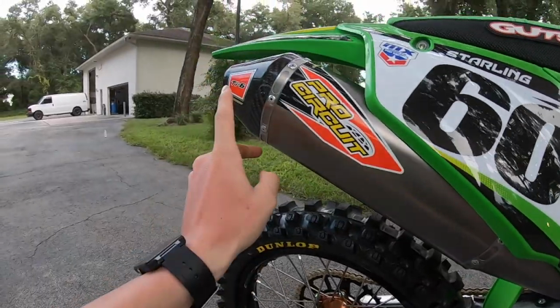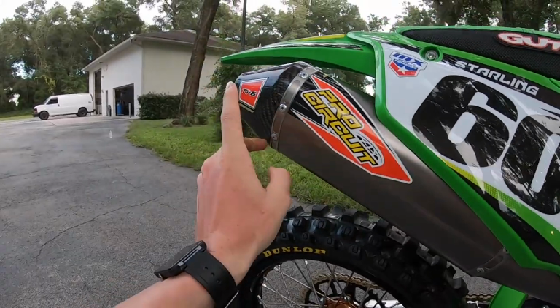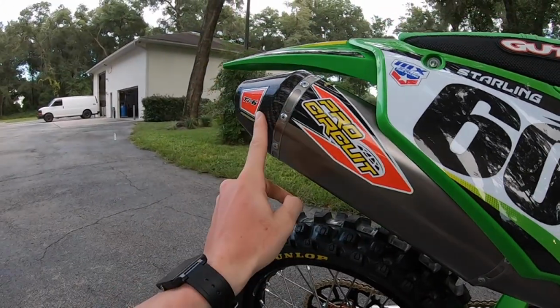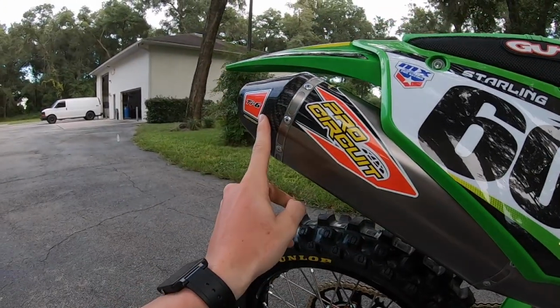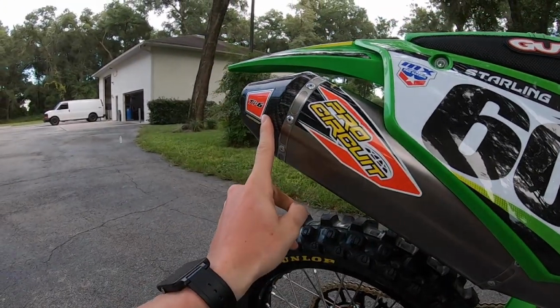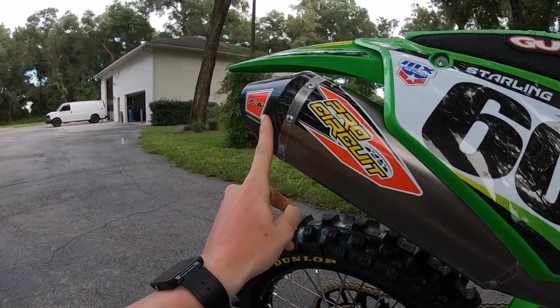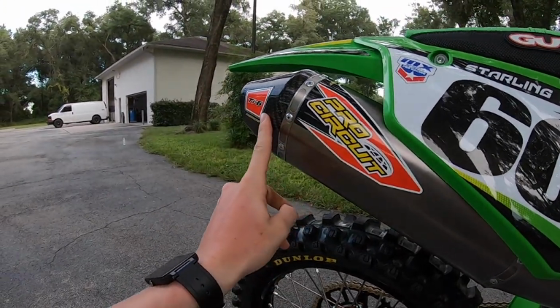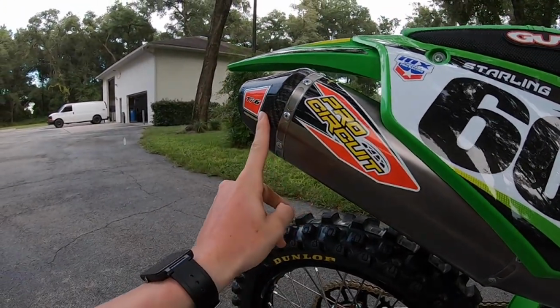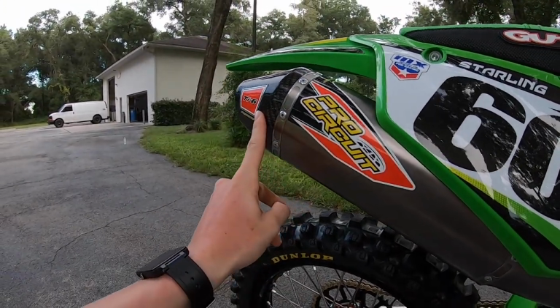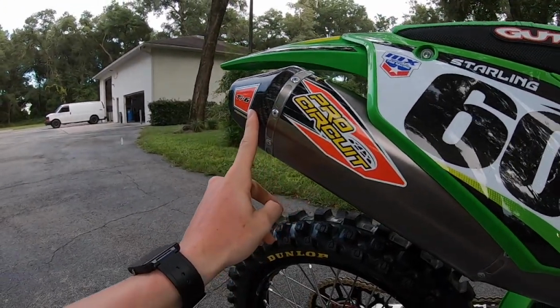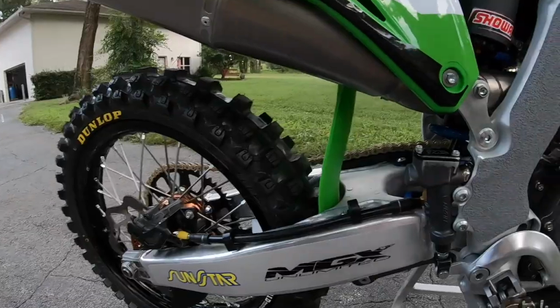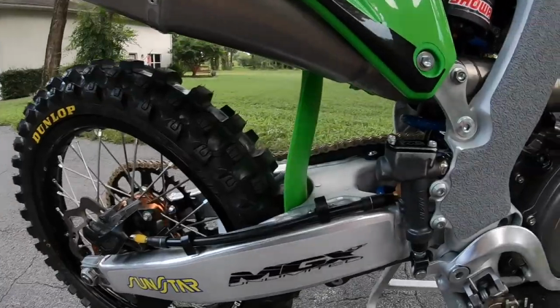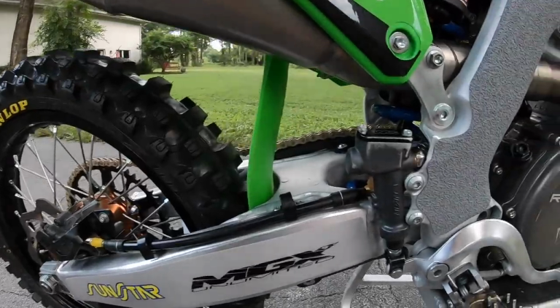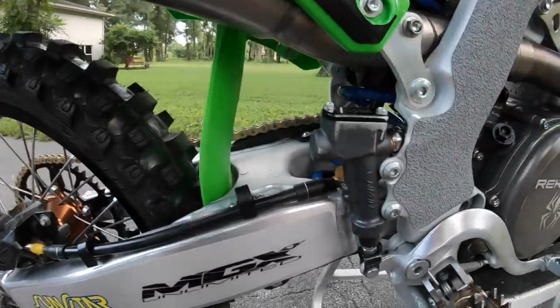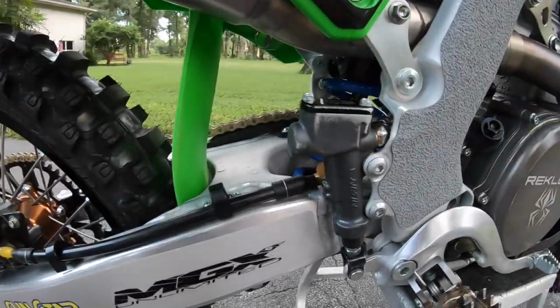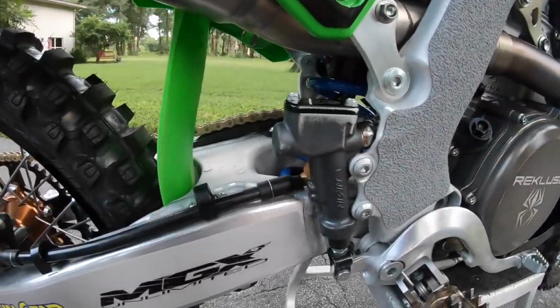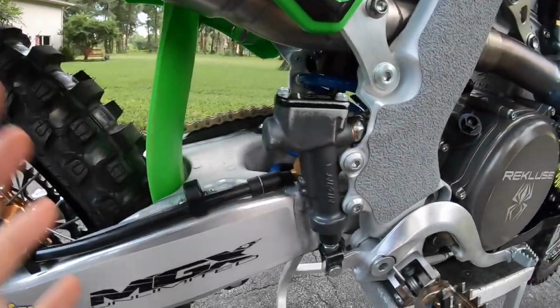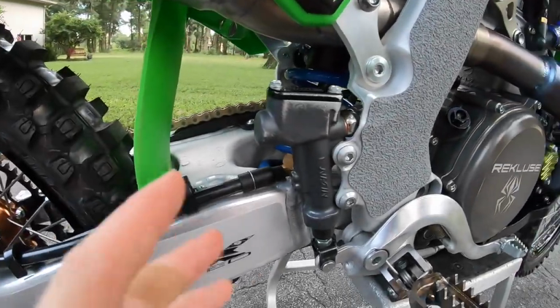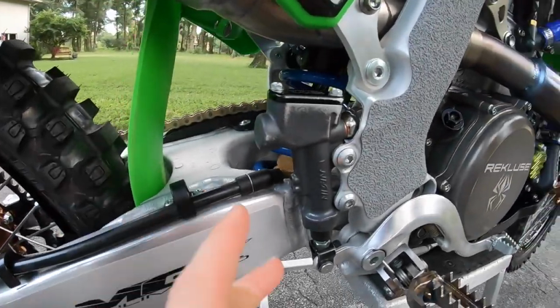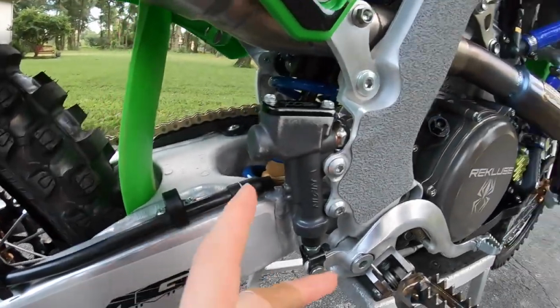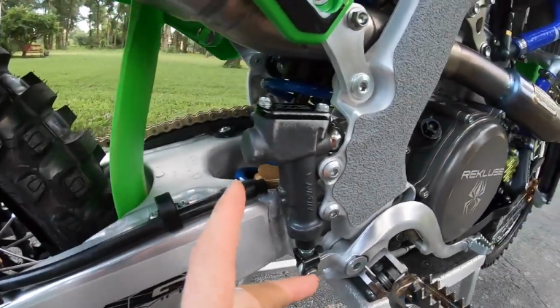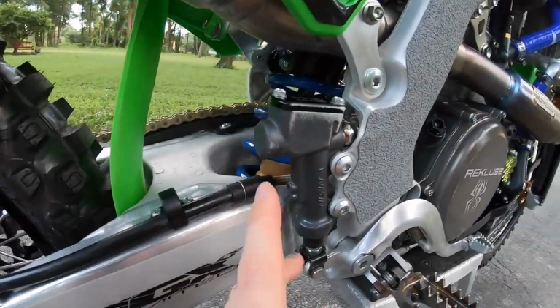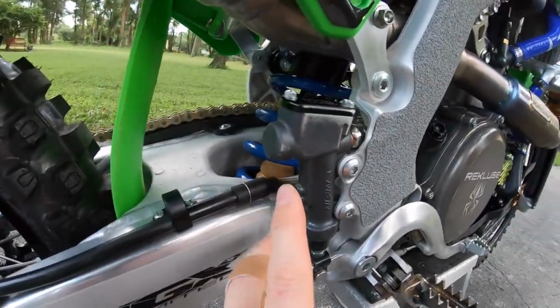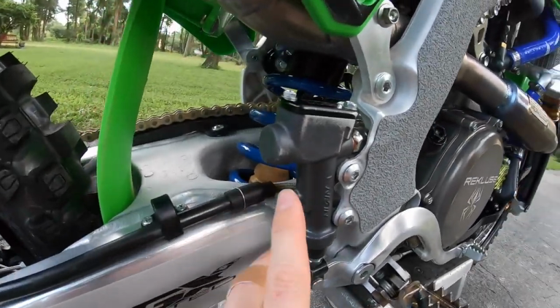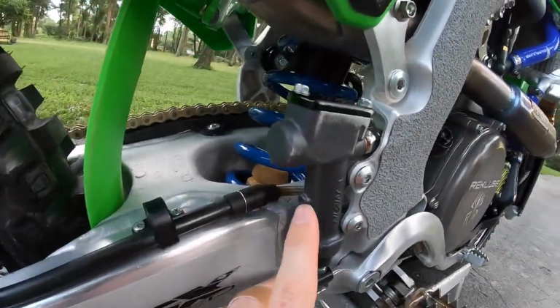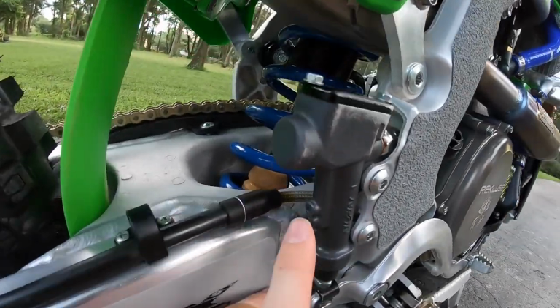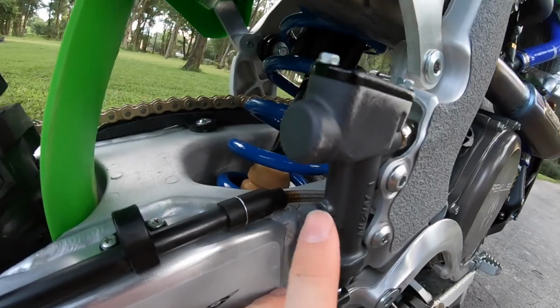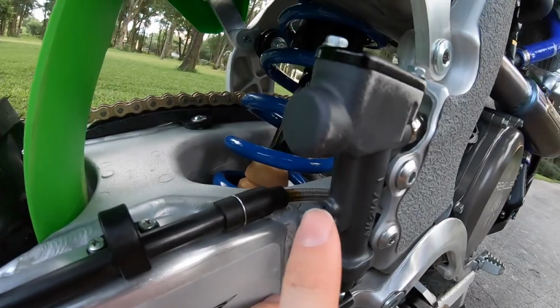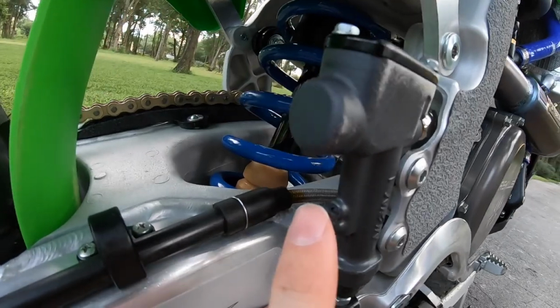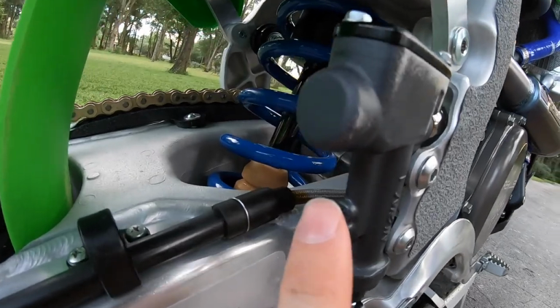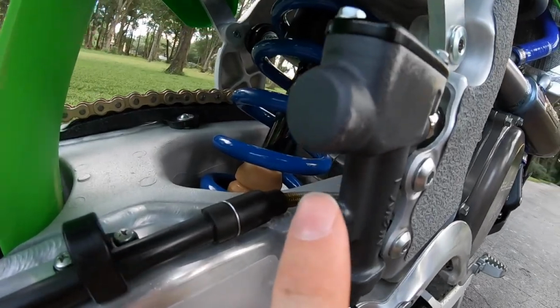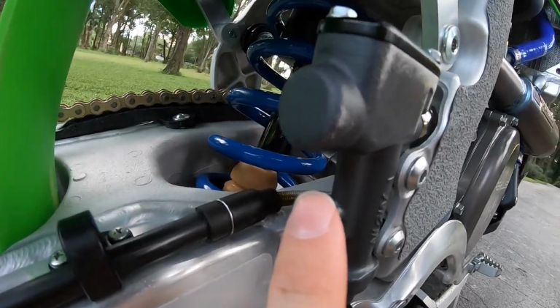For the exhaust, I run the Pro Circuit RC4 header with a carbon Tite 6 exhaust.